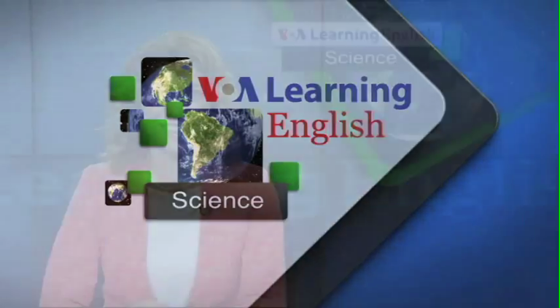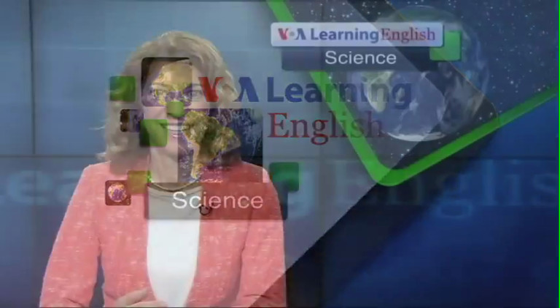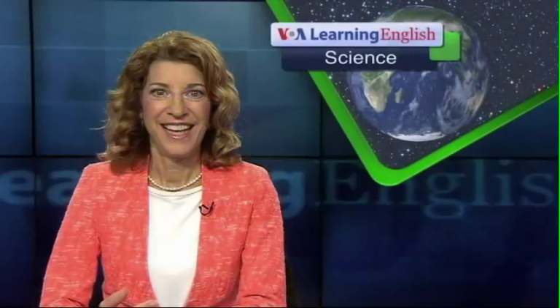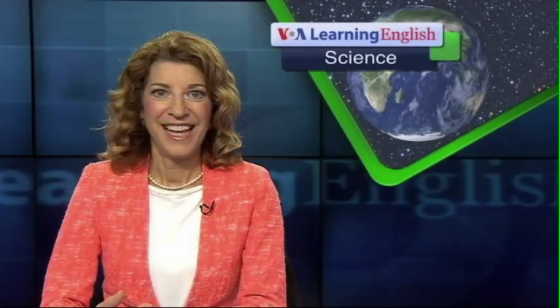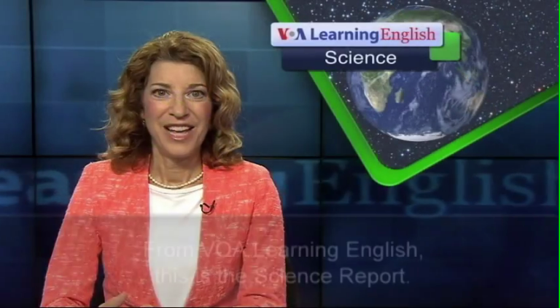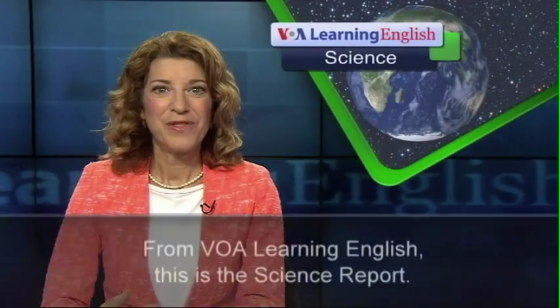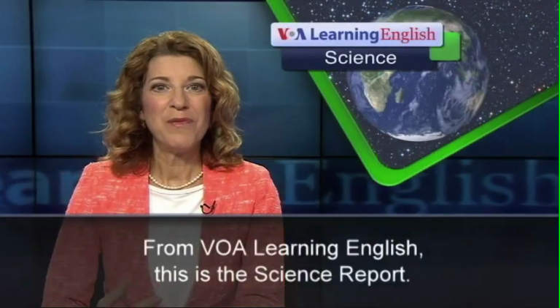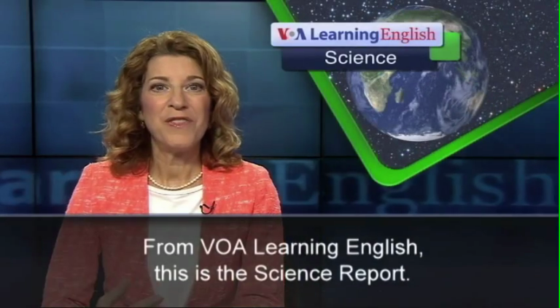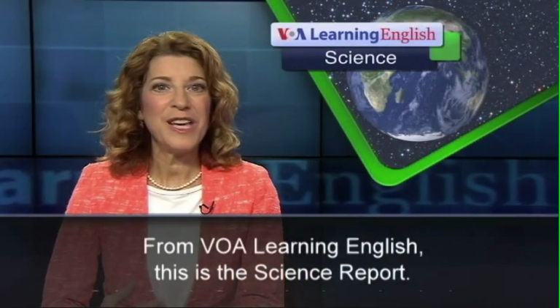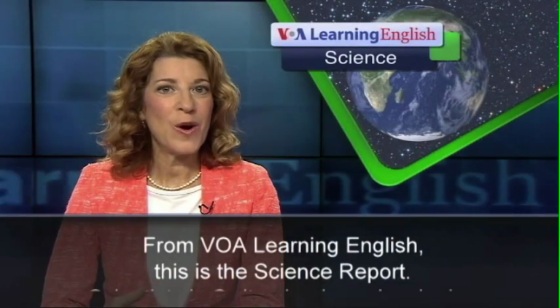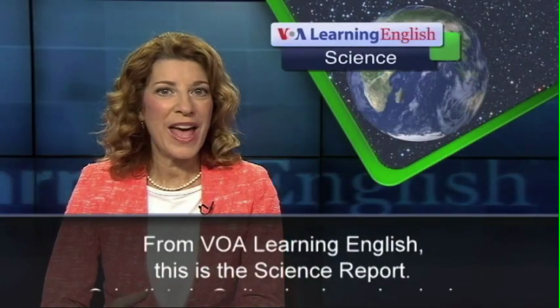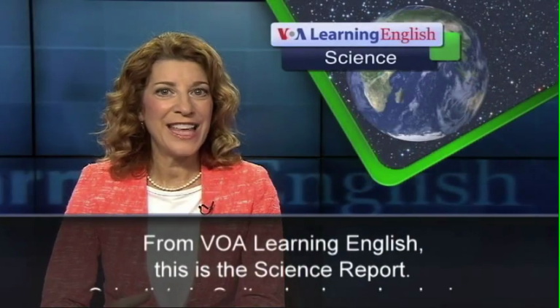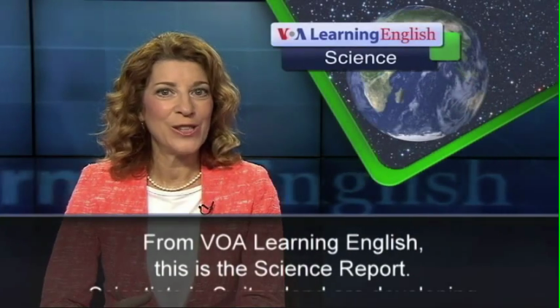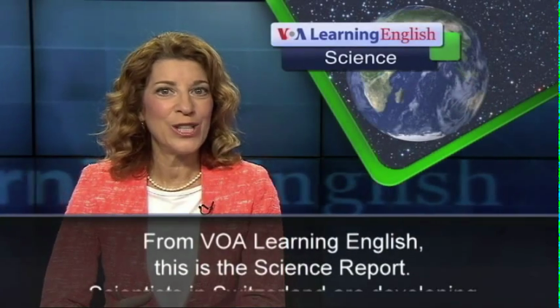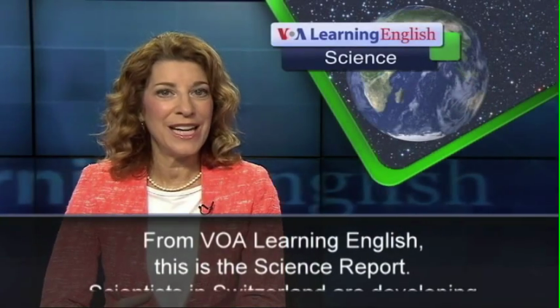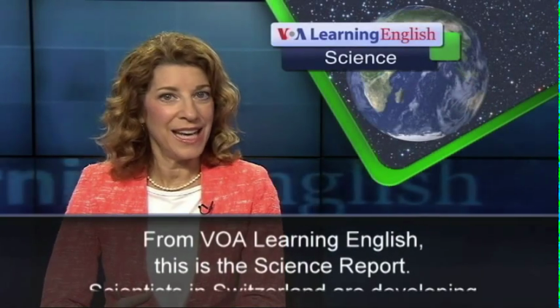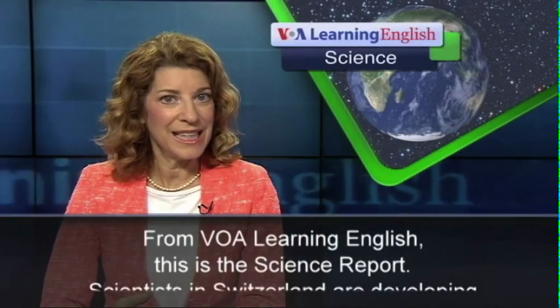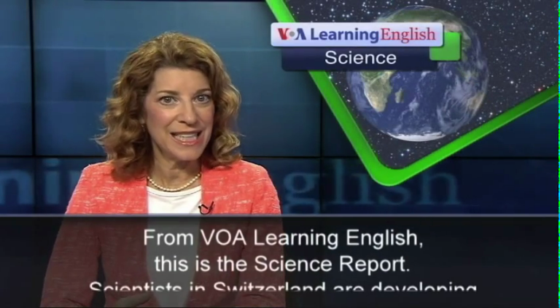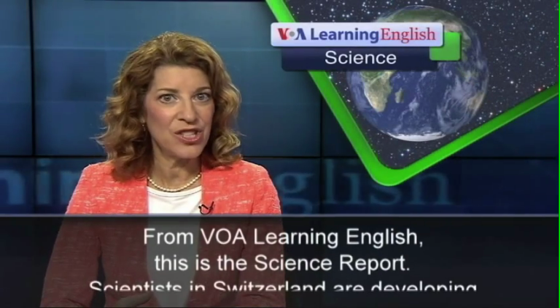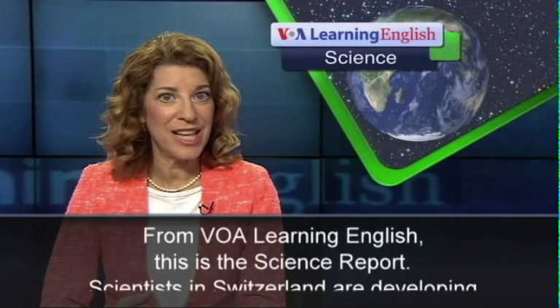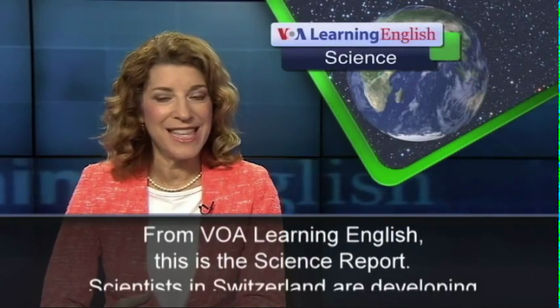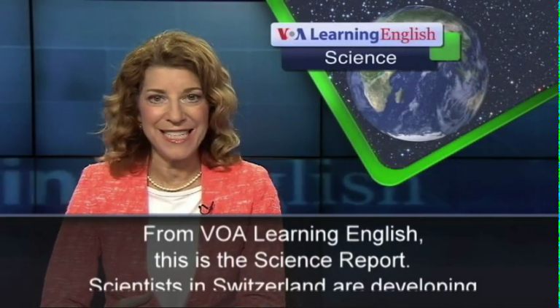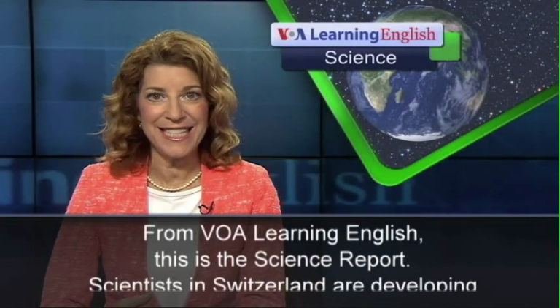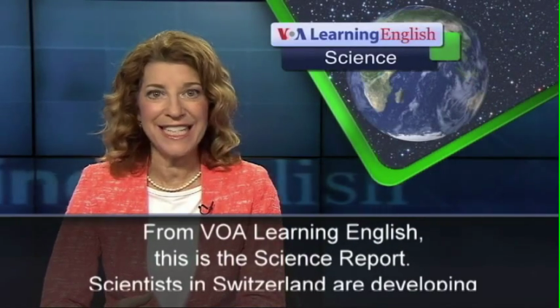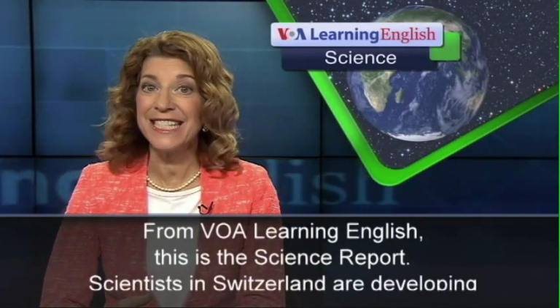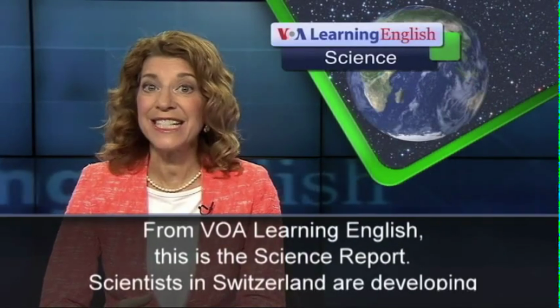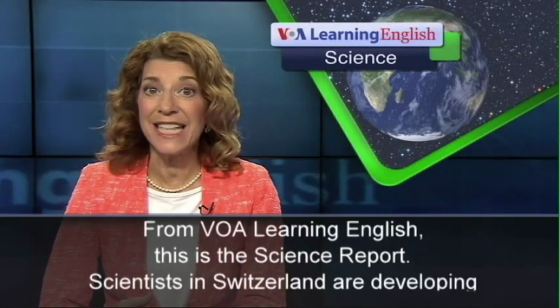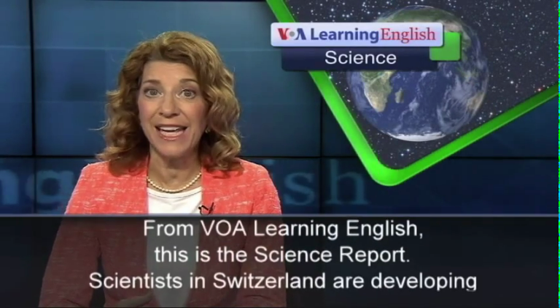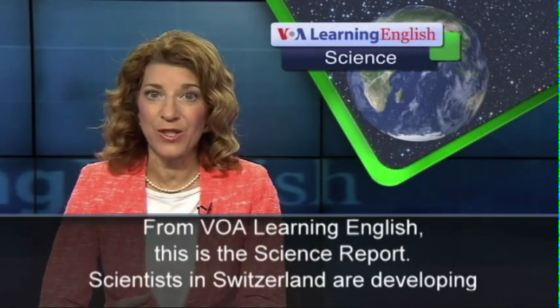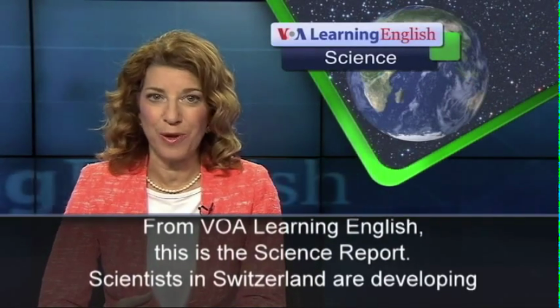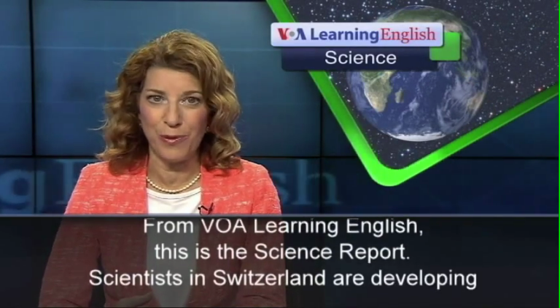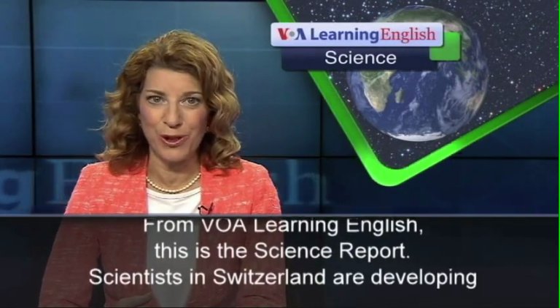From VOA Learning English, this is the Science Report.